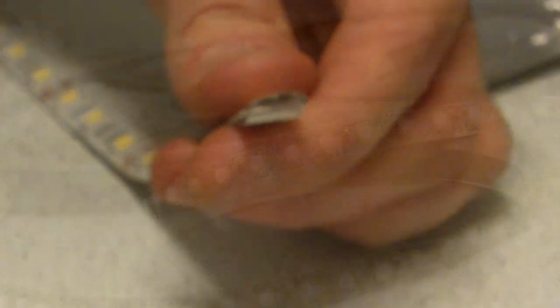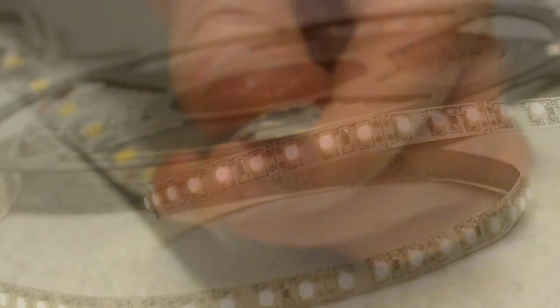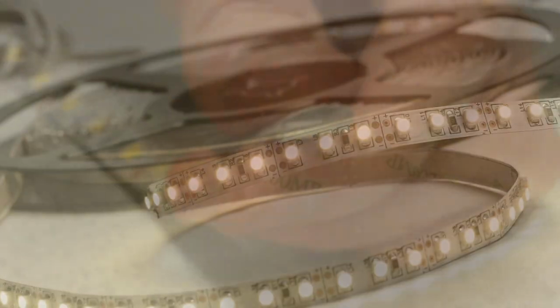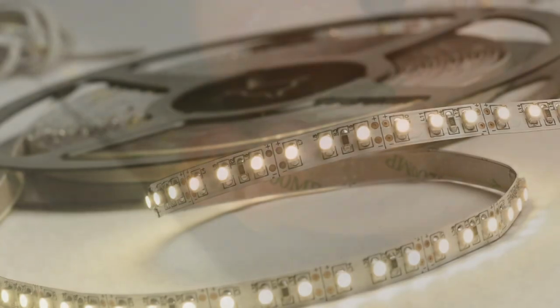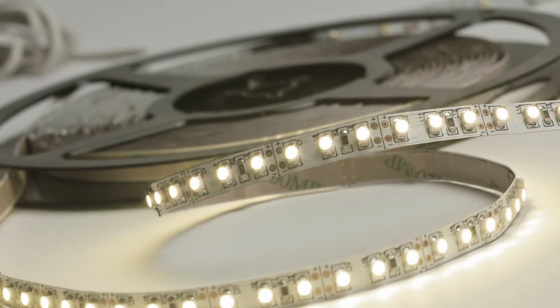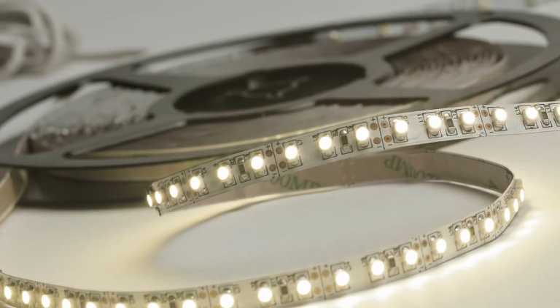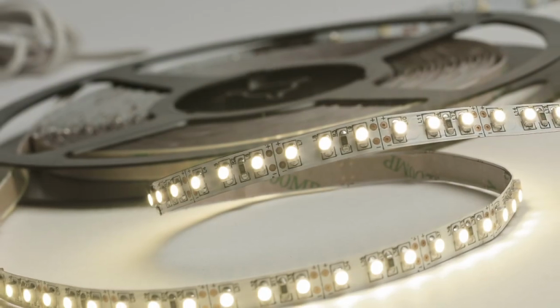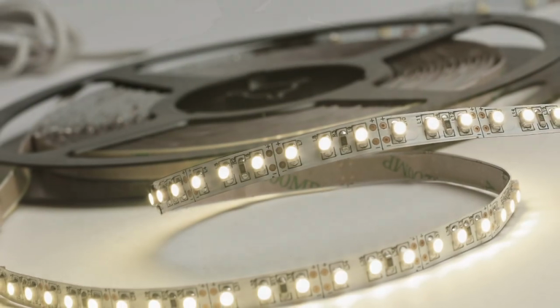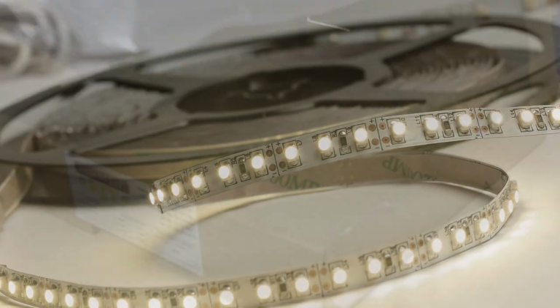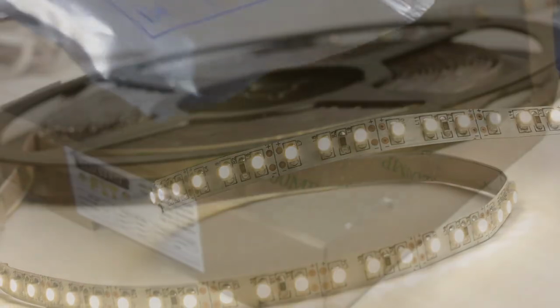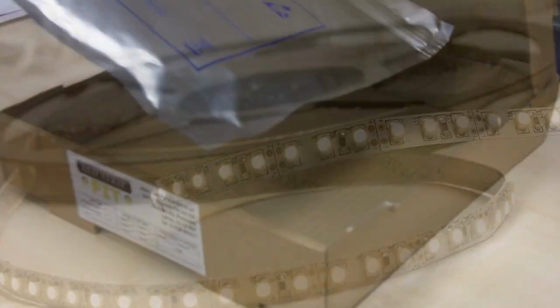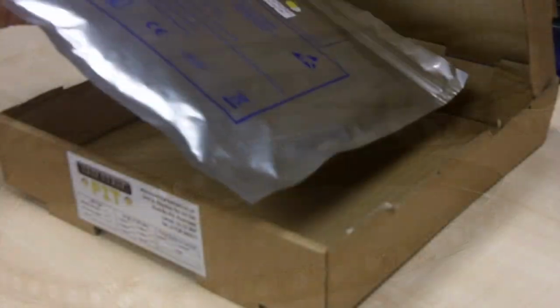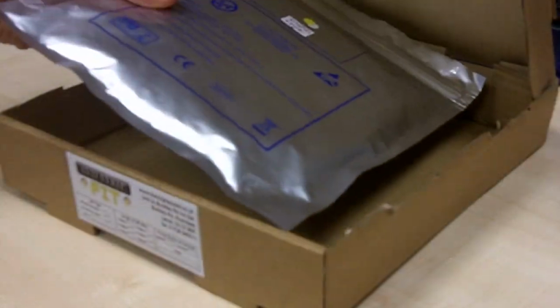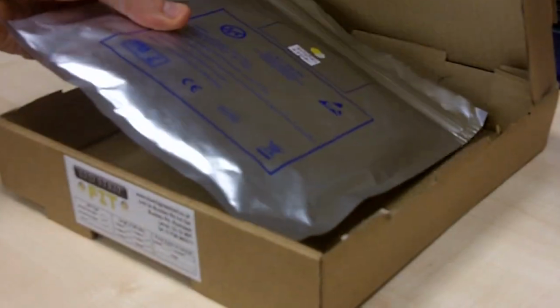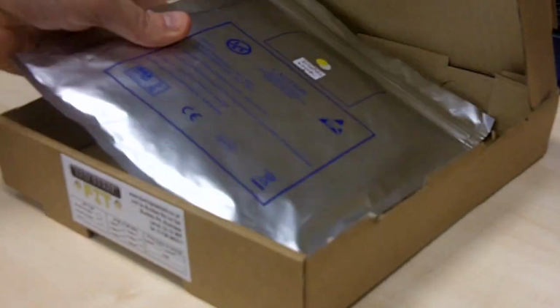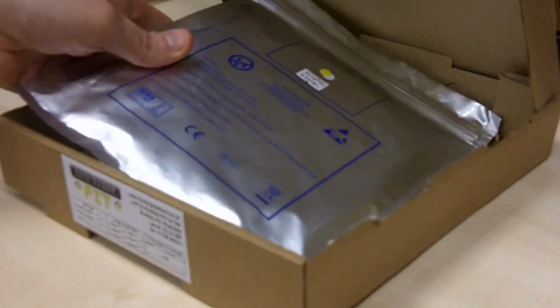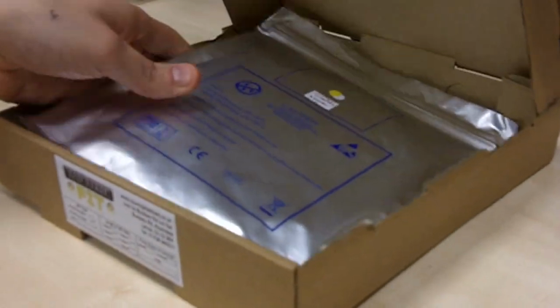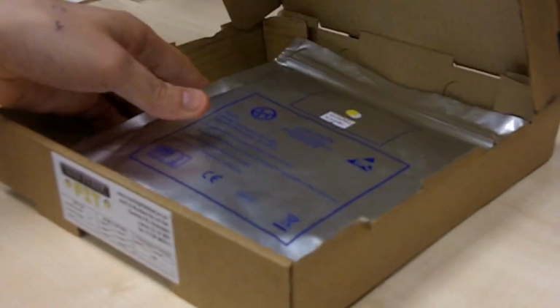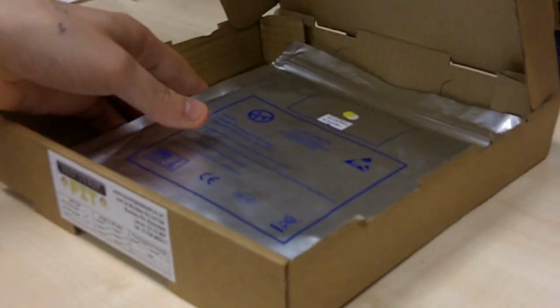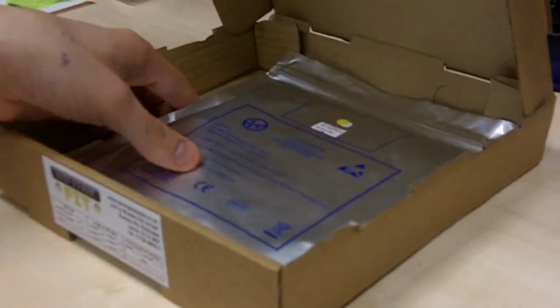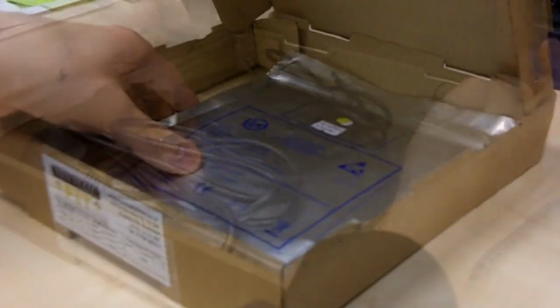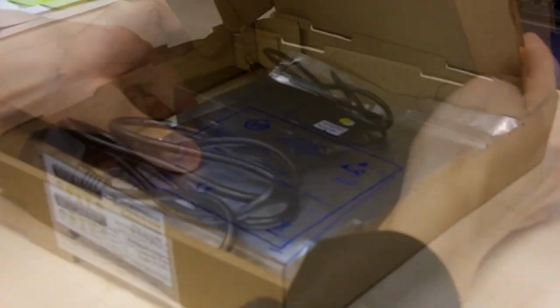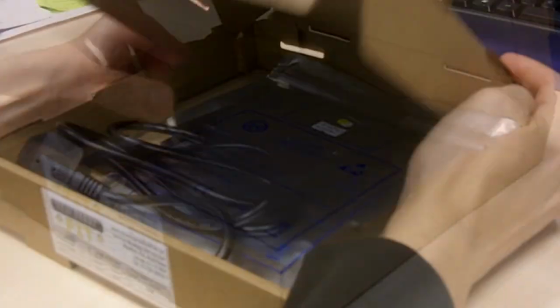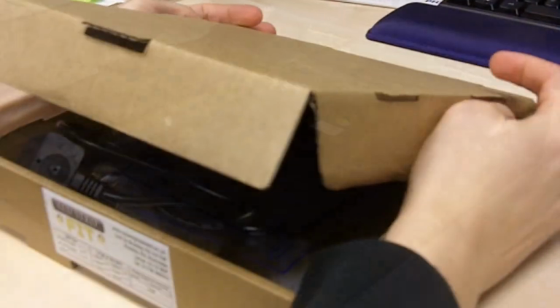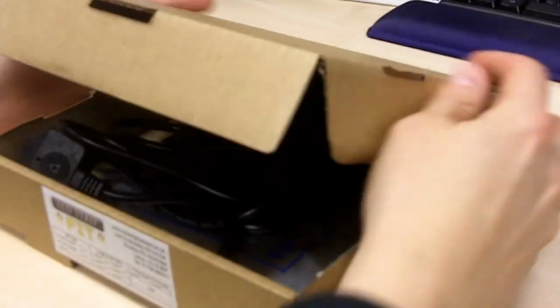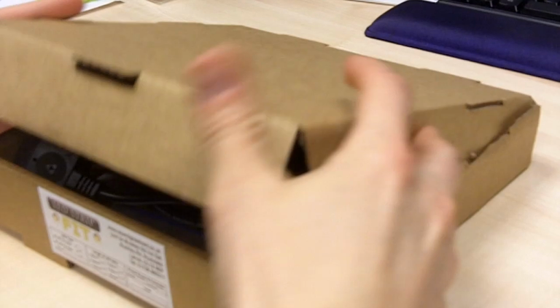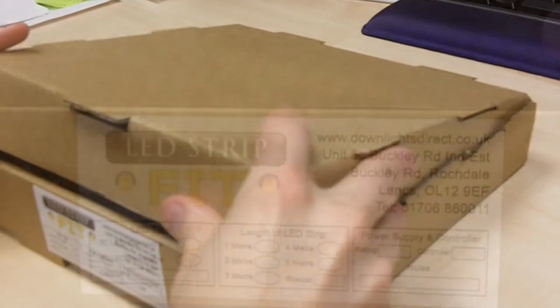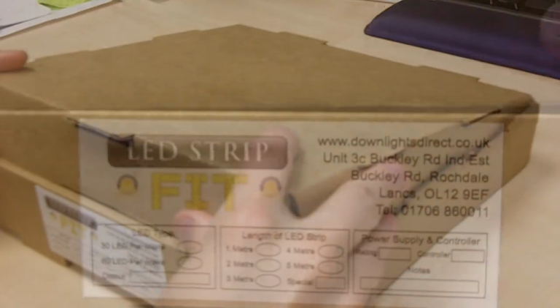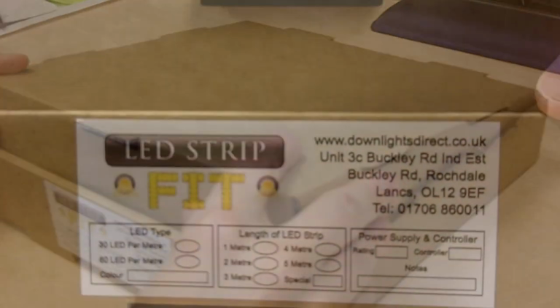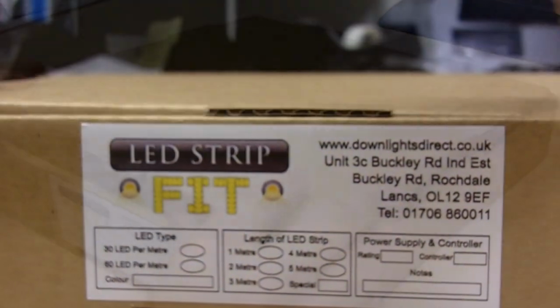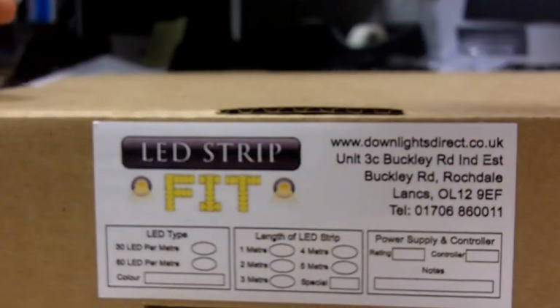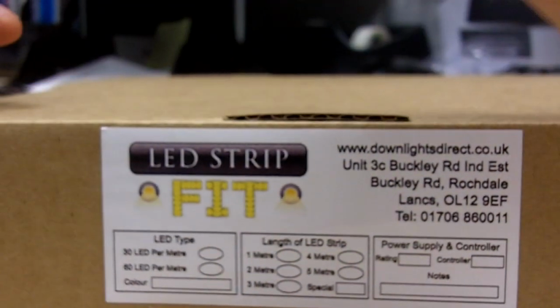For each order we receive, we carefully wrap your LED strip into a reel, securing it in its own unique and protective packaging.